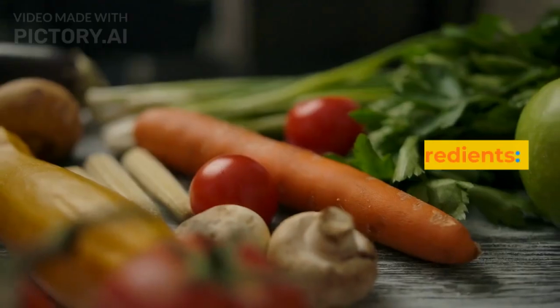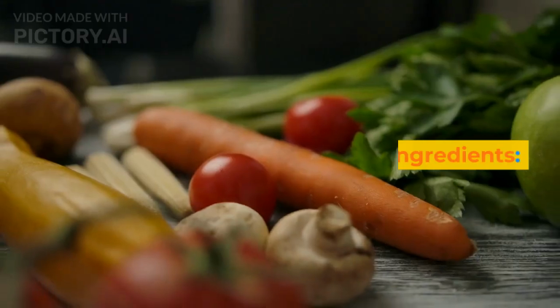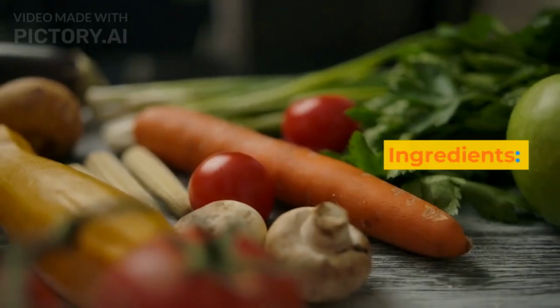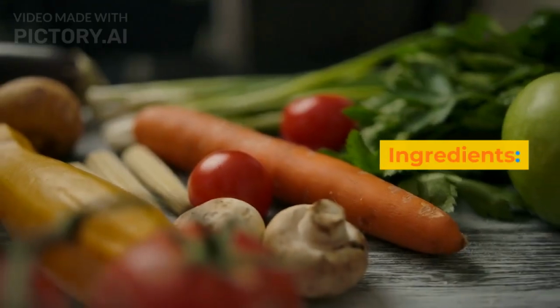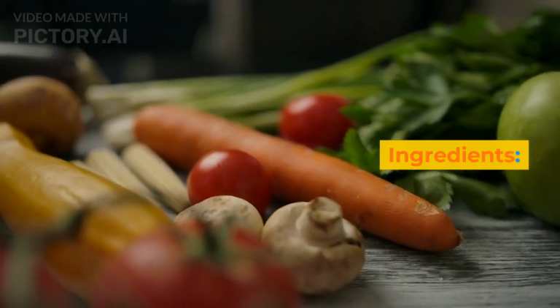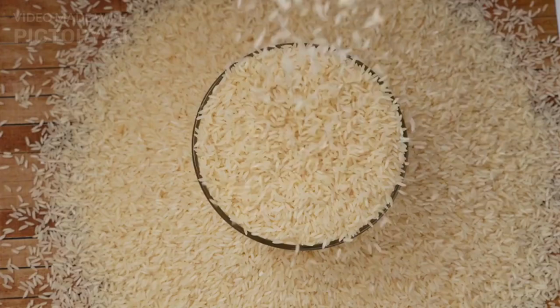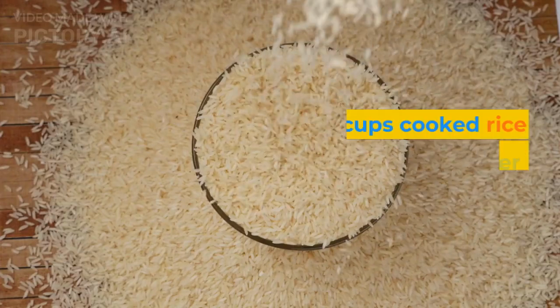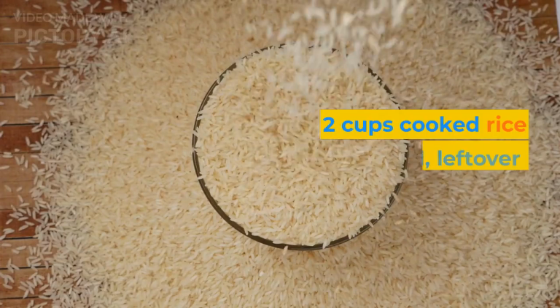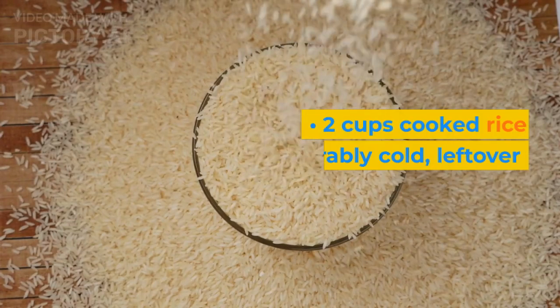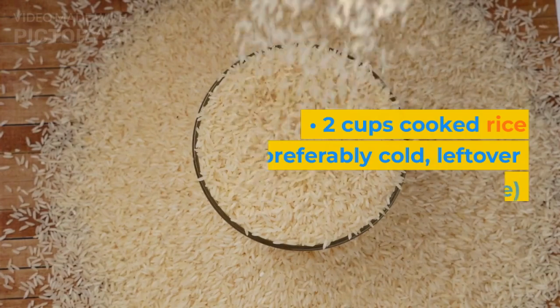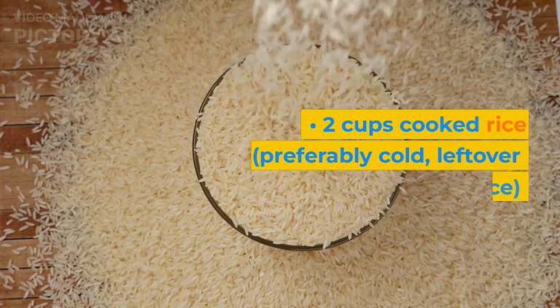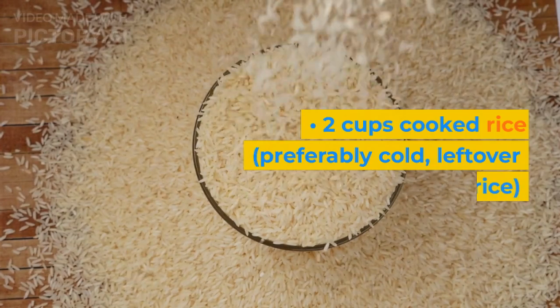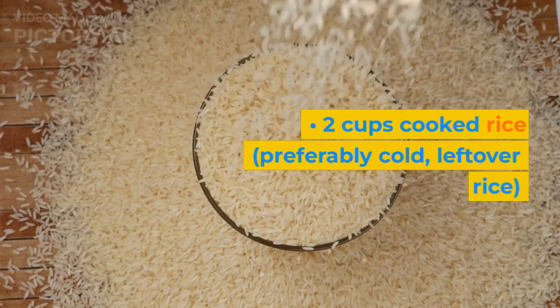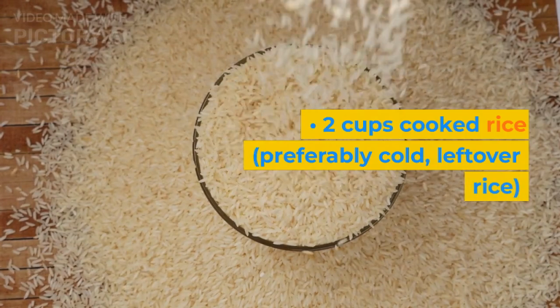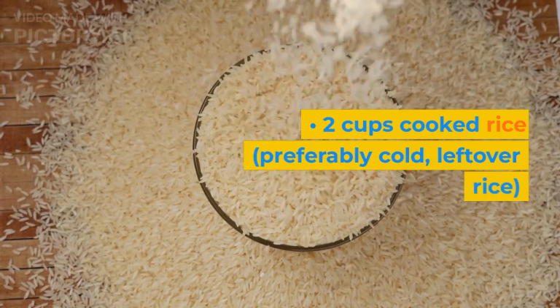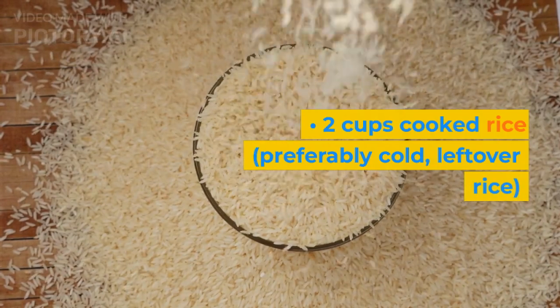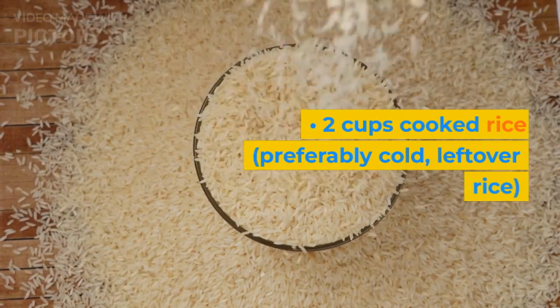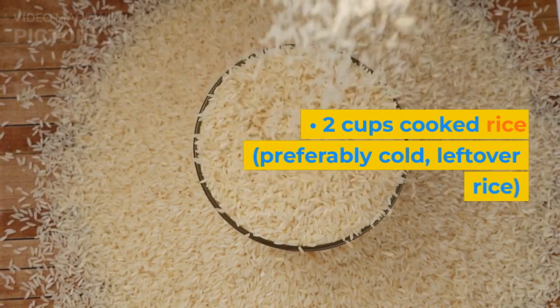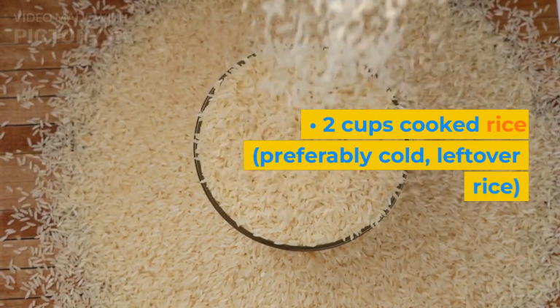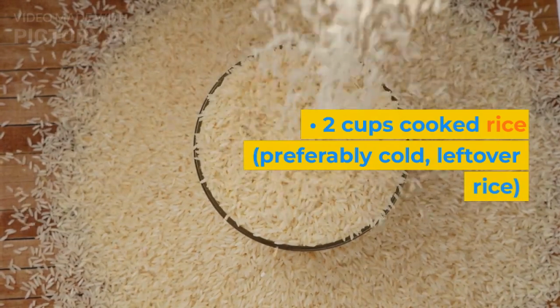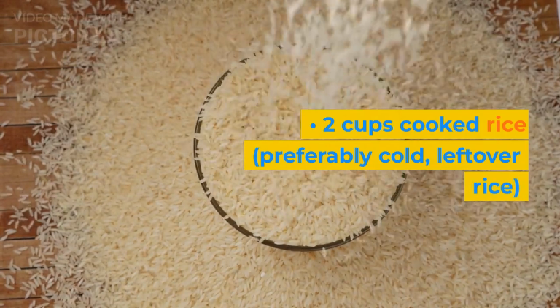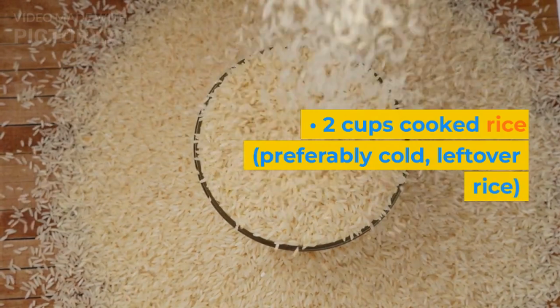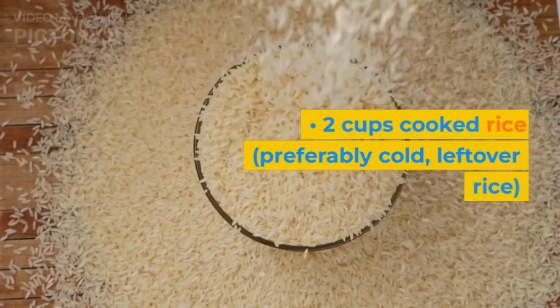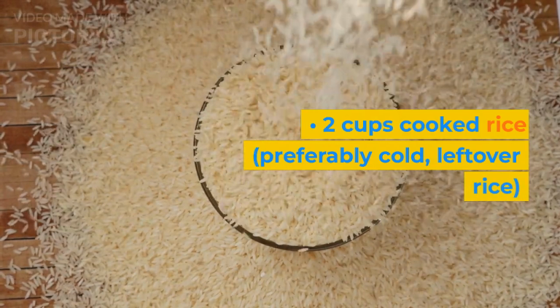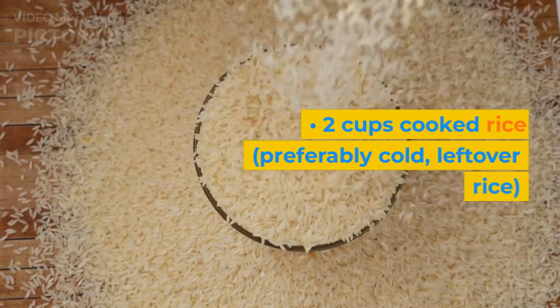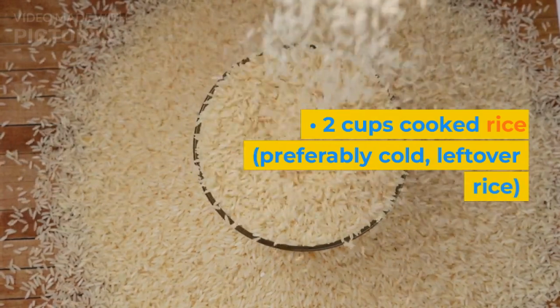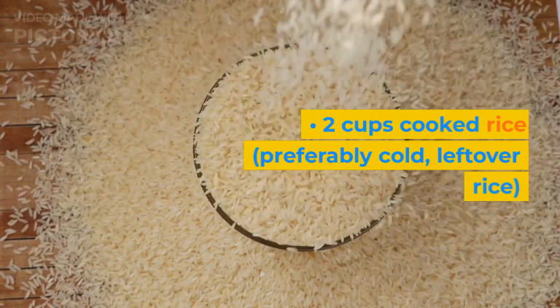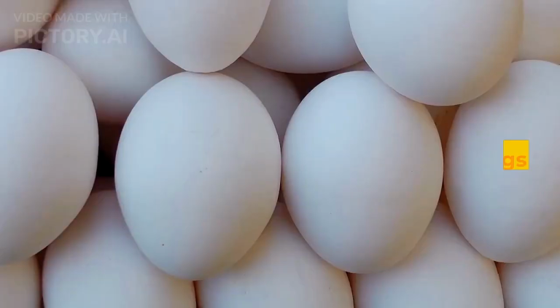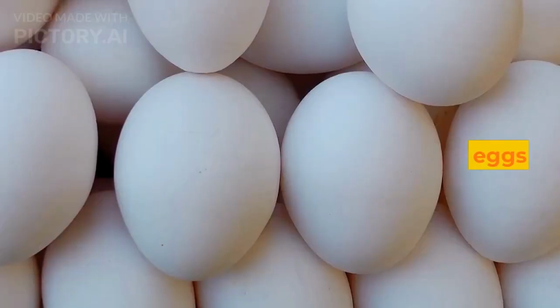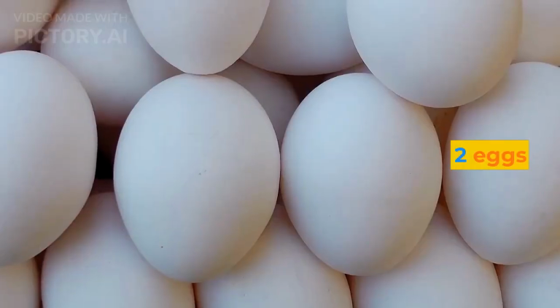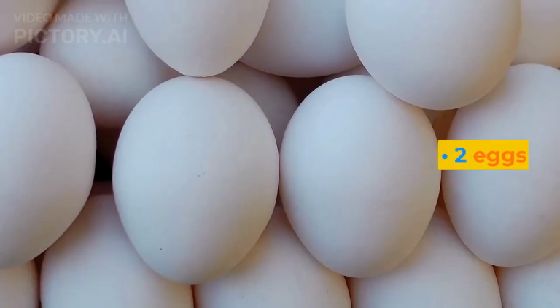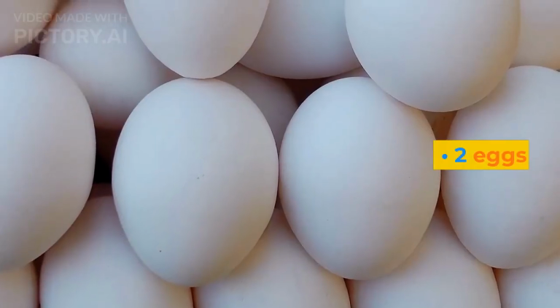Ingredients: 2 cups cooked rice, preferably cold leftover rice. 2 eggs.